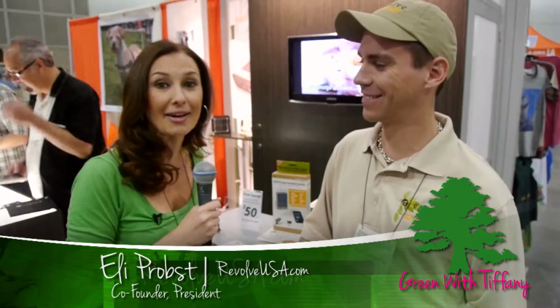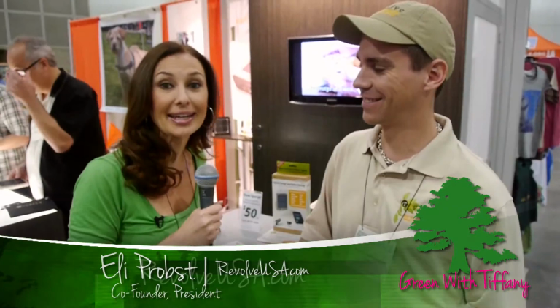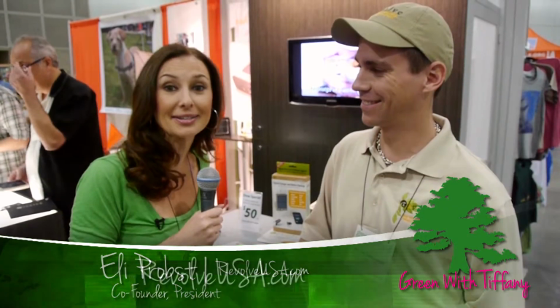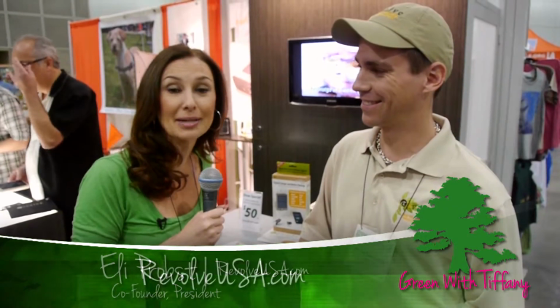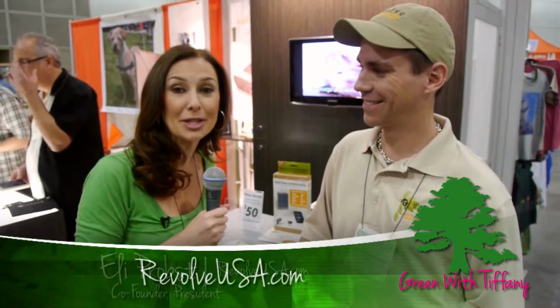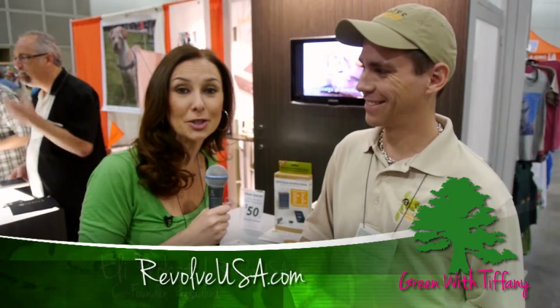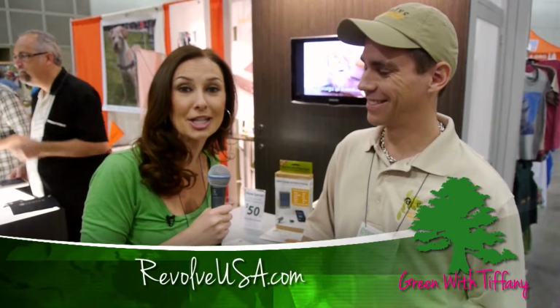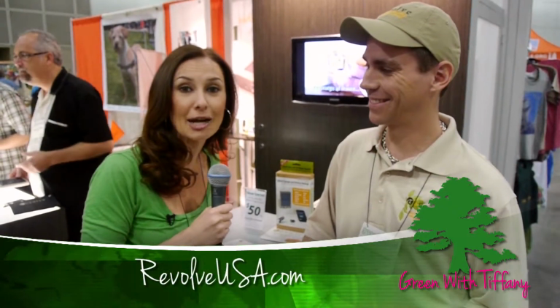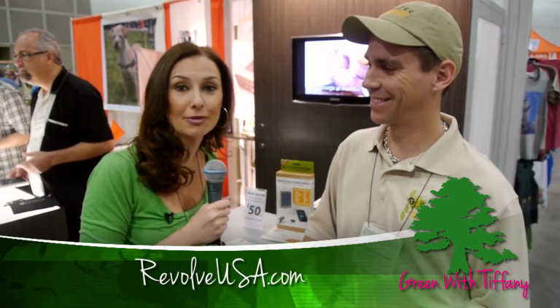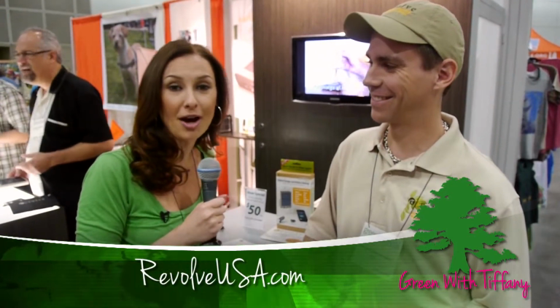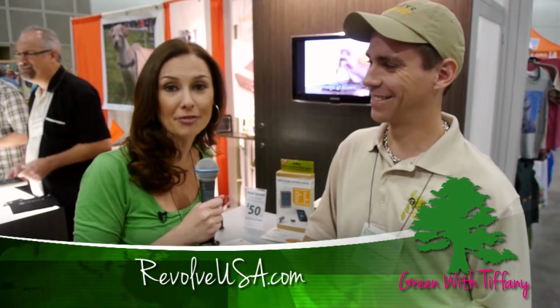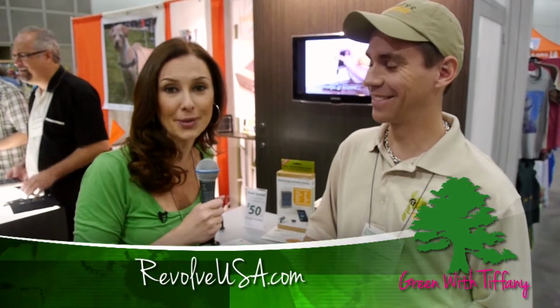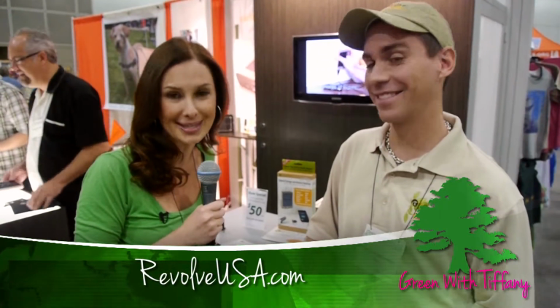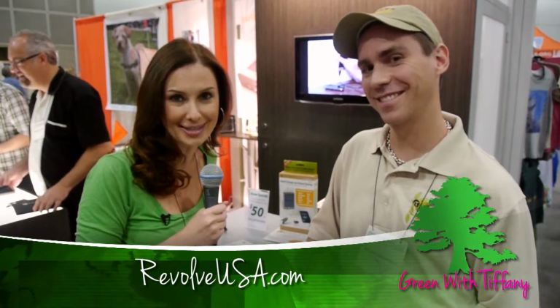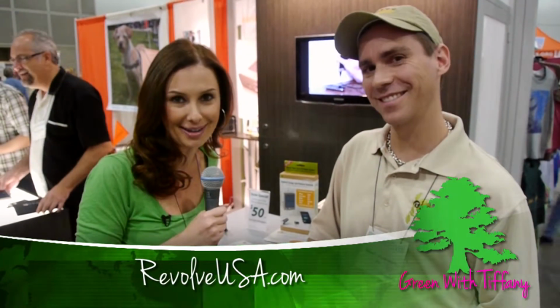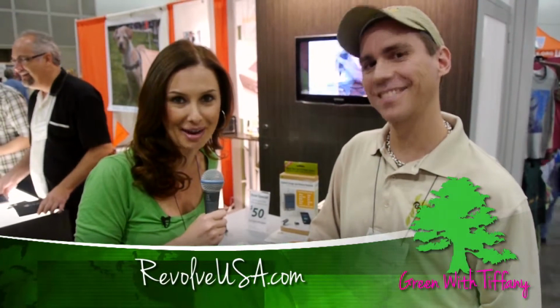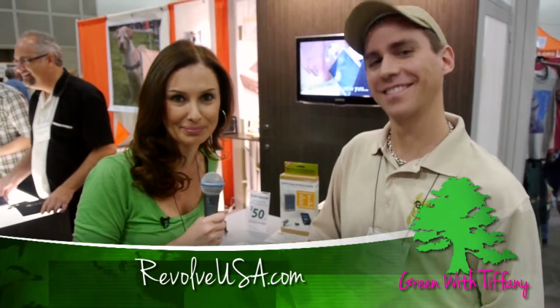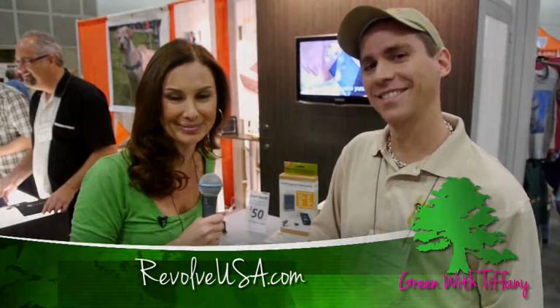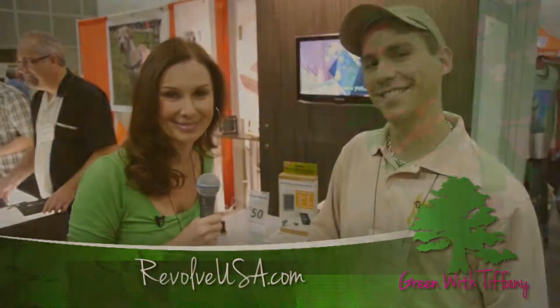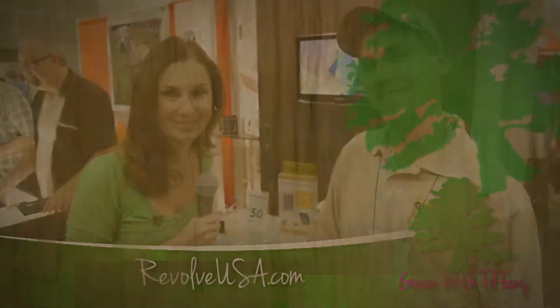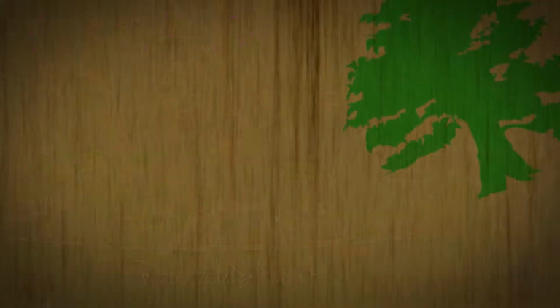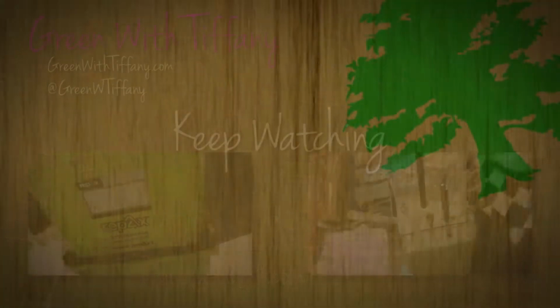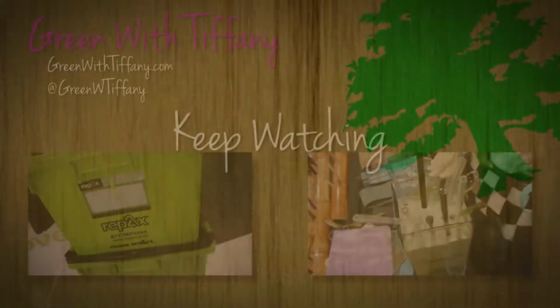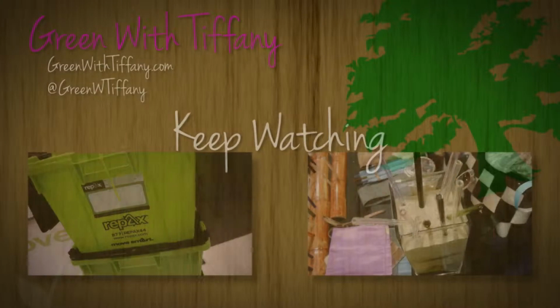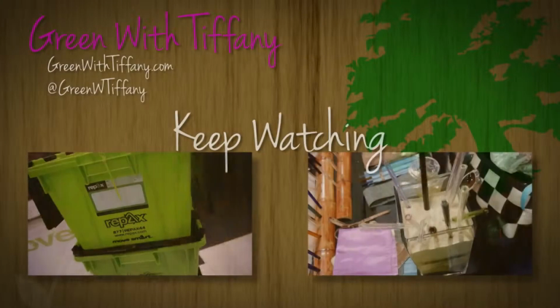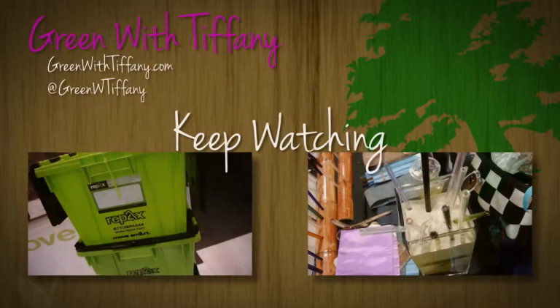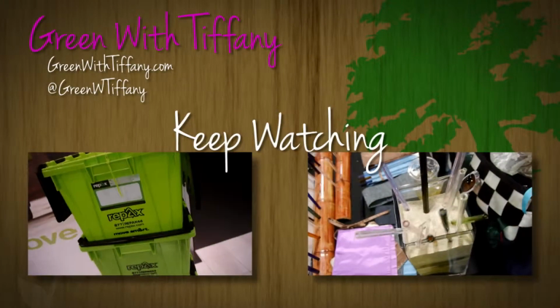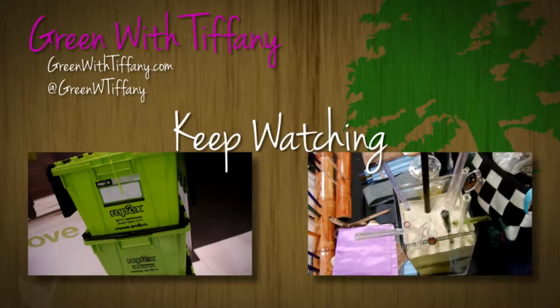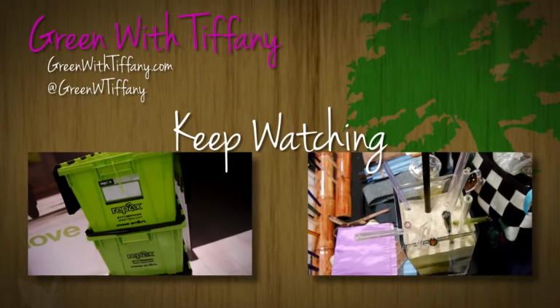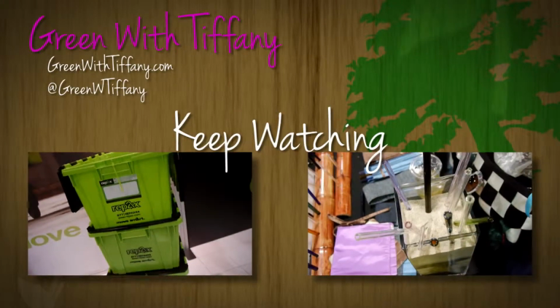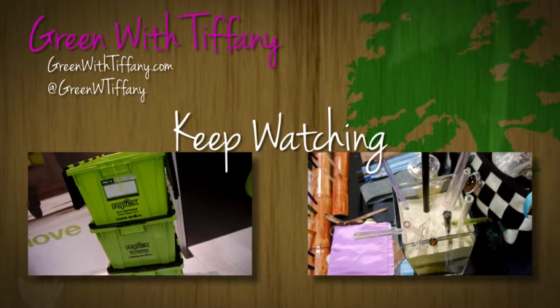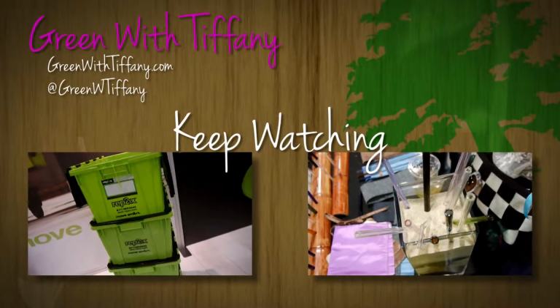Get online and make sure to check out revolveusa.com. Thank you.